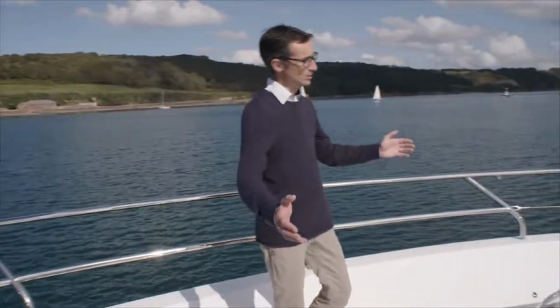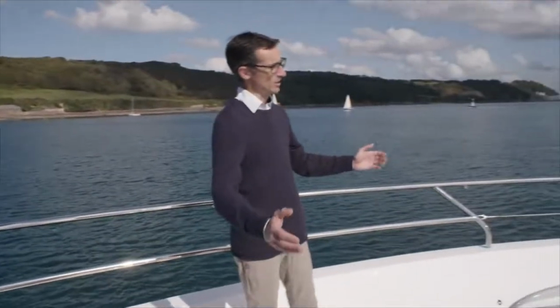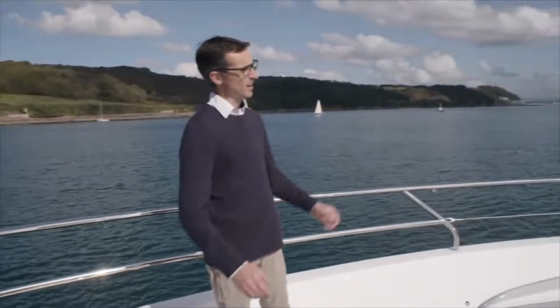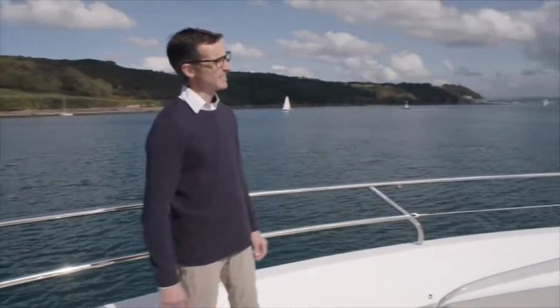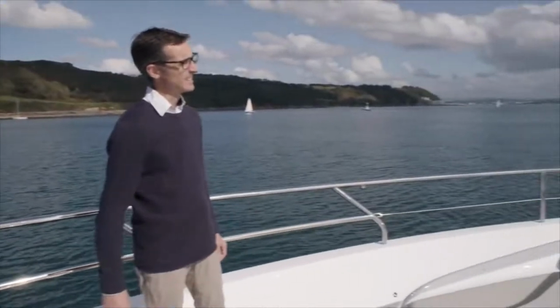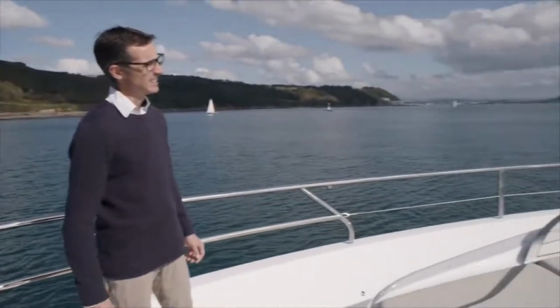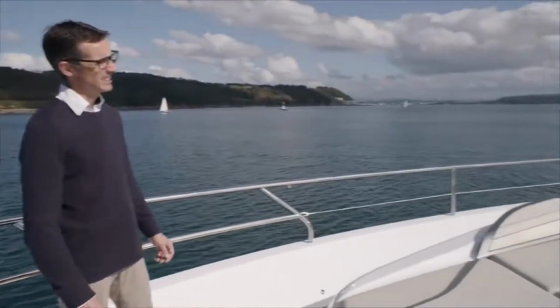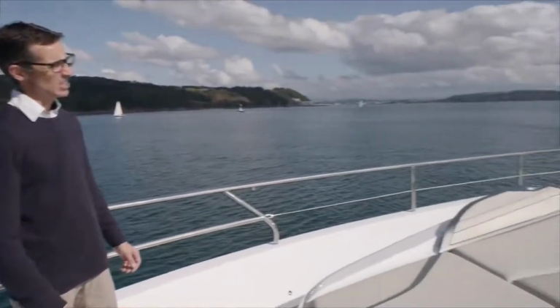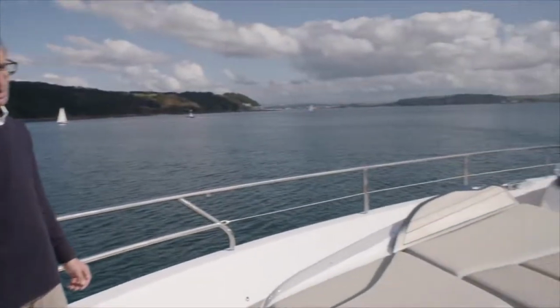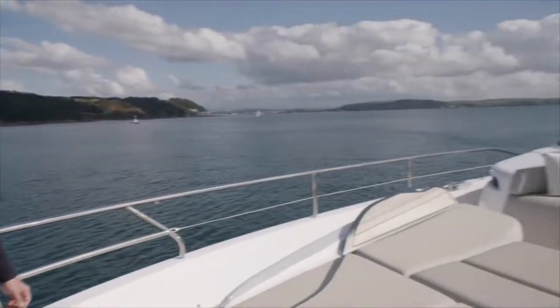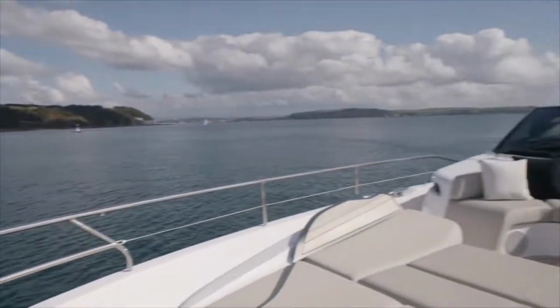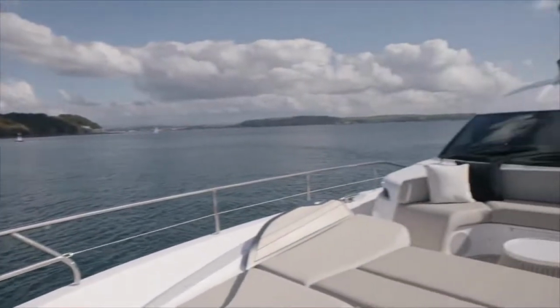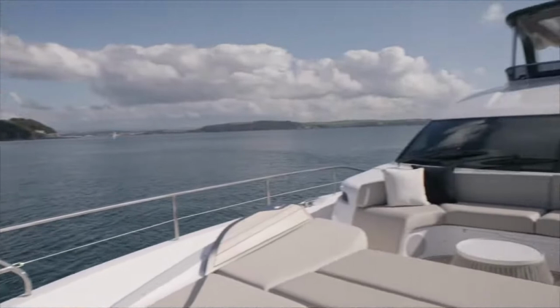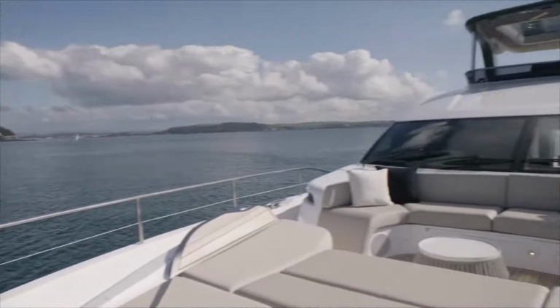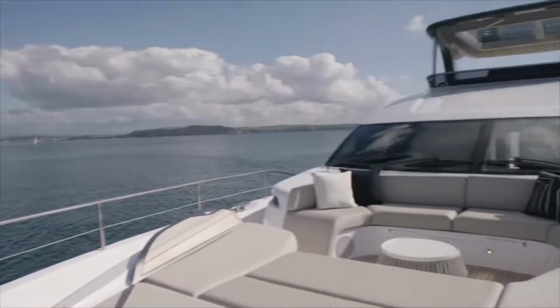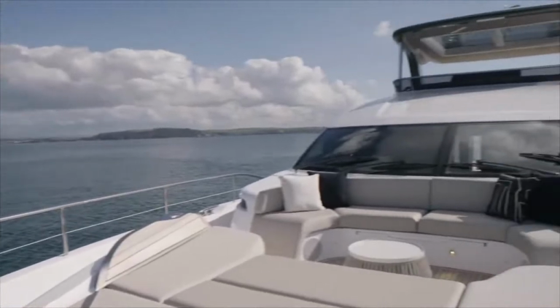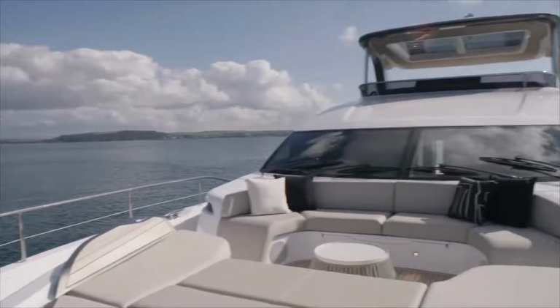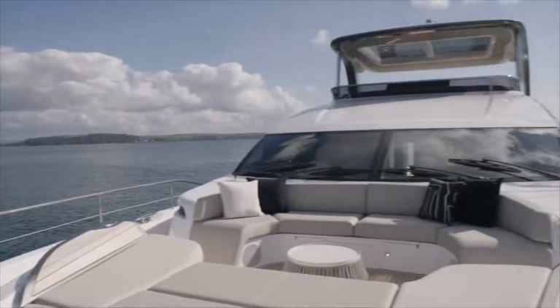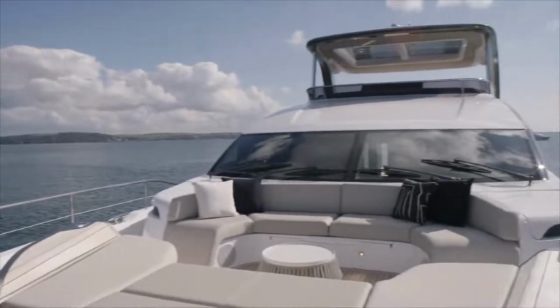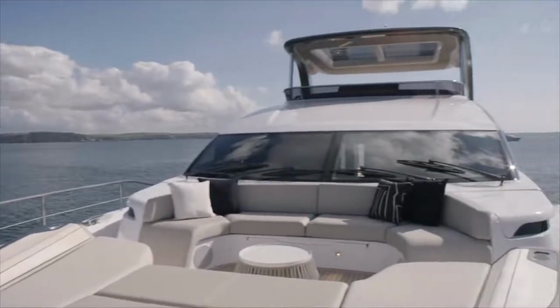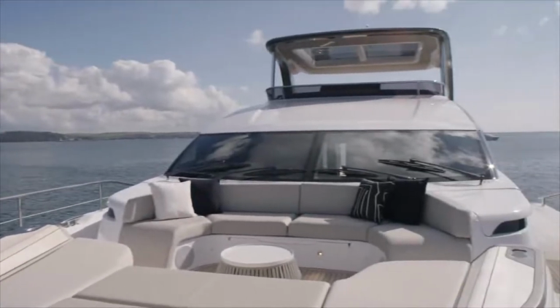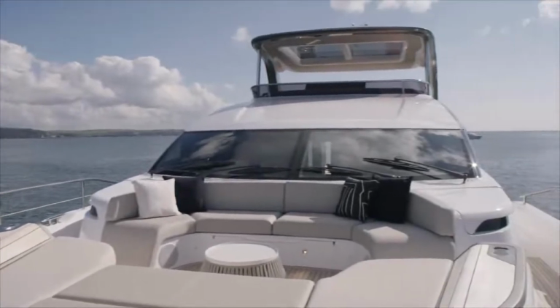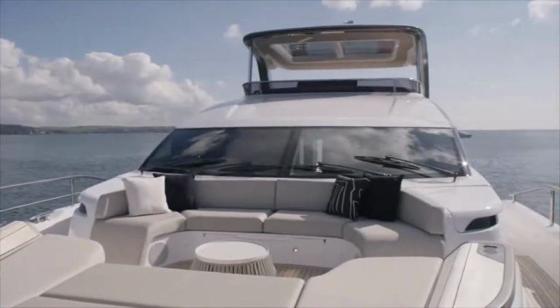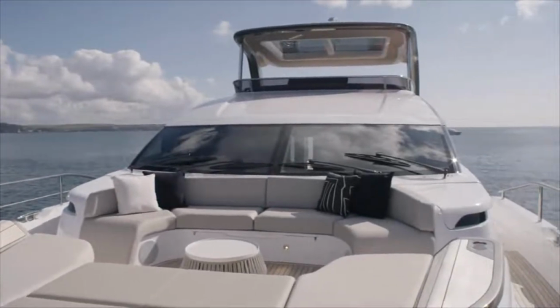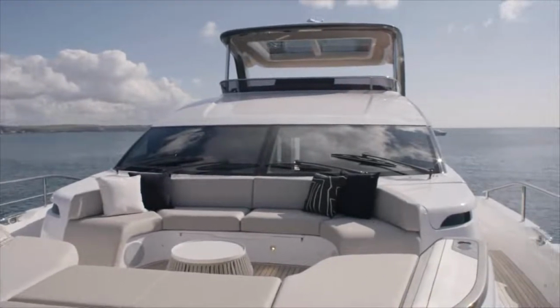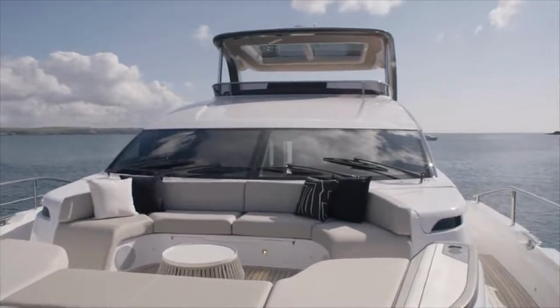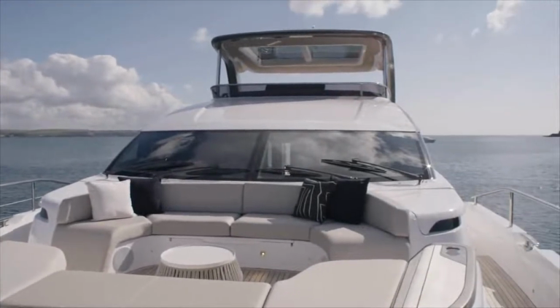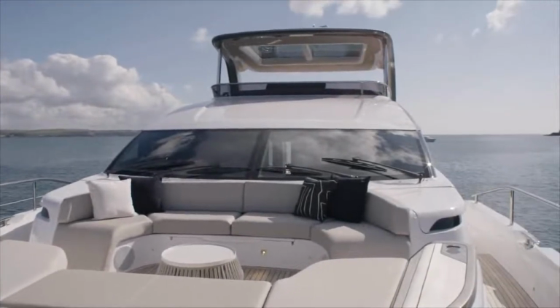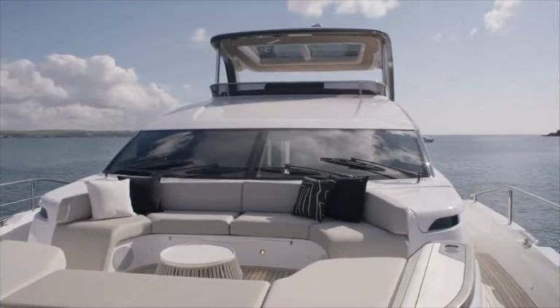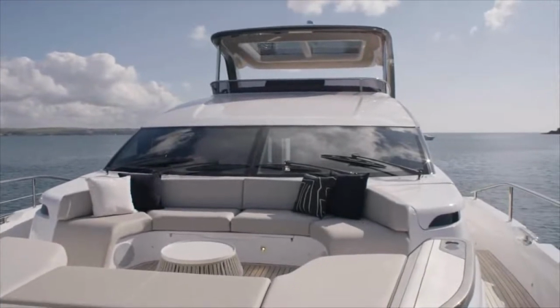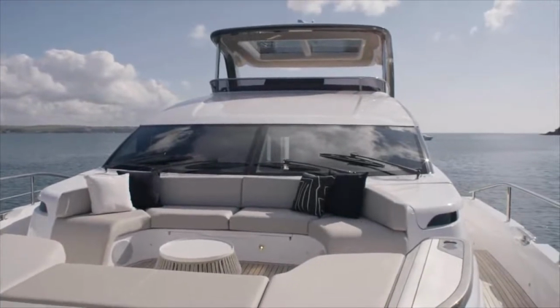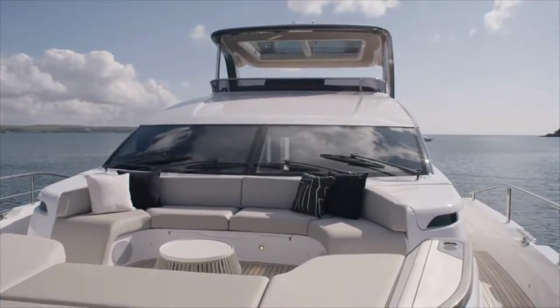Looking aft, you get a great view and great communication with your friends, captain or guests up on the flybridge.